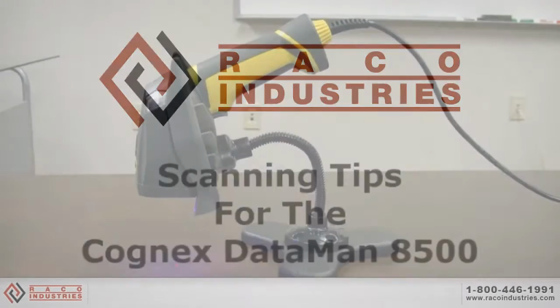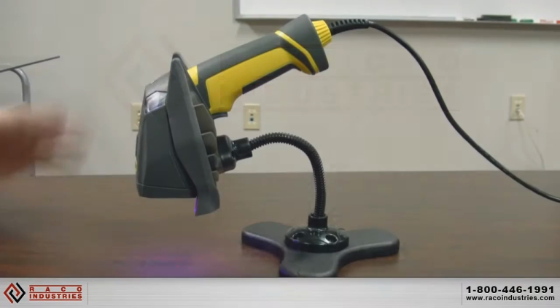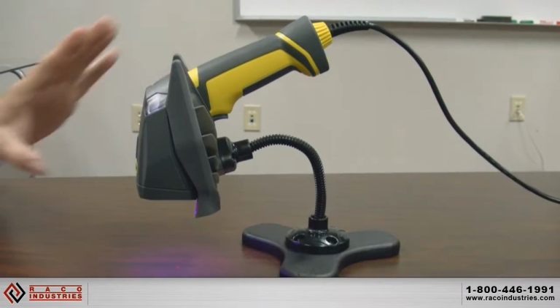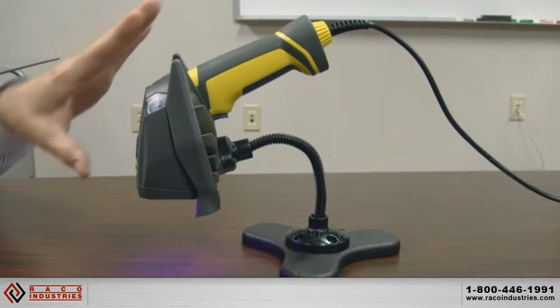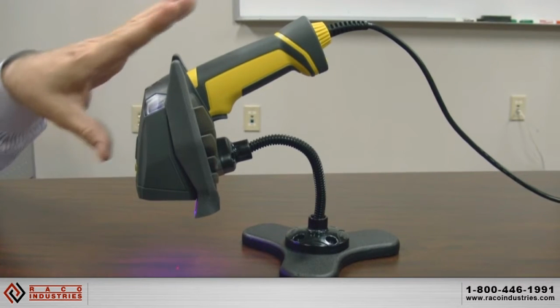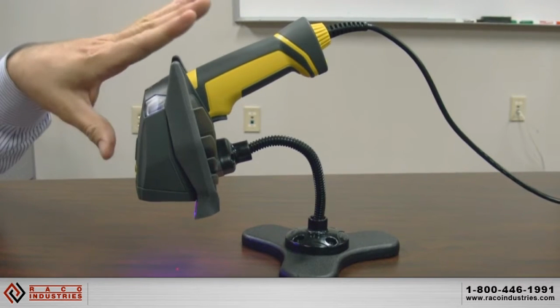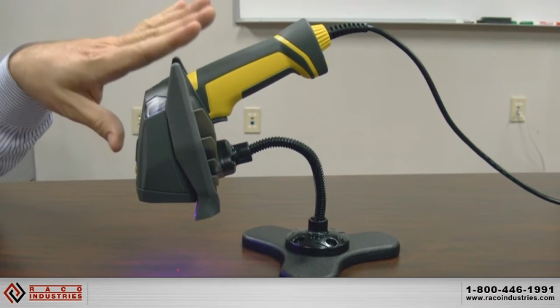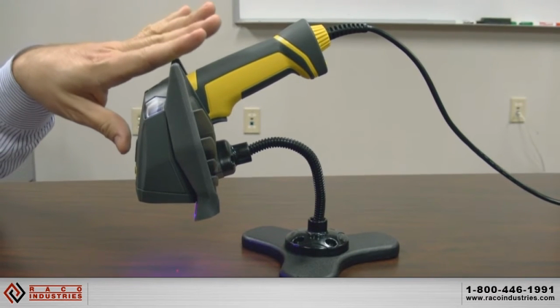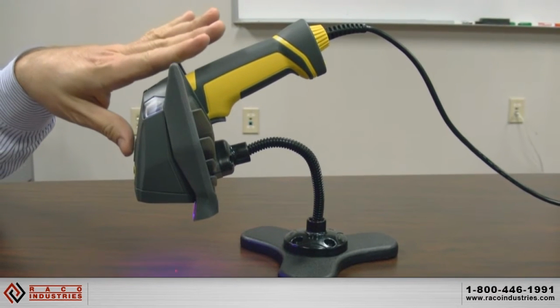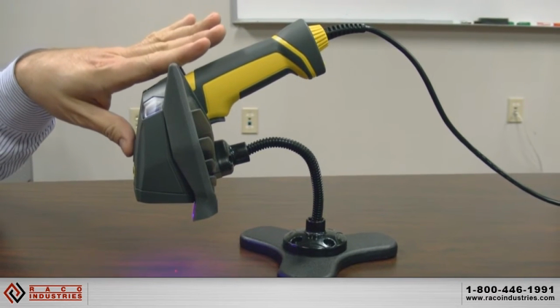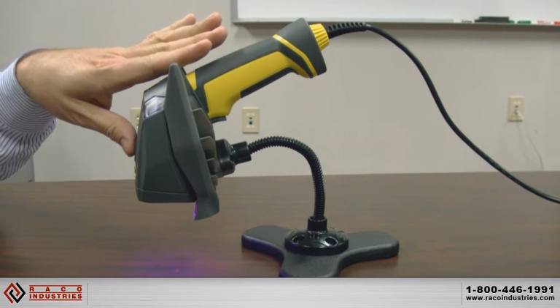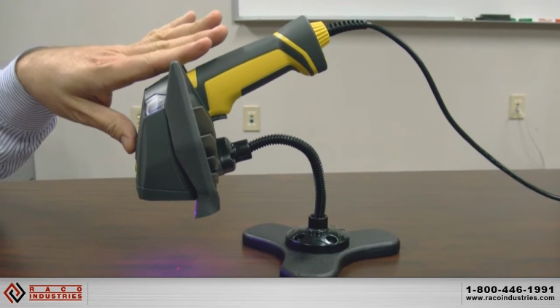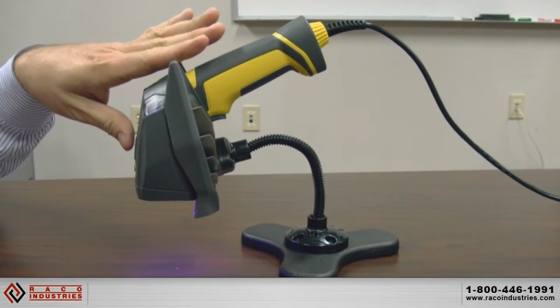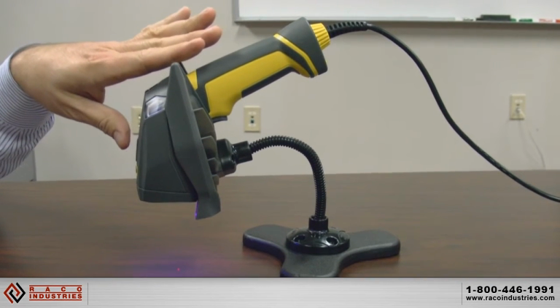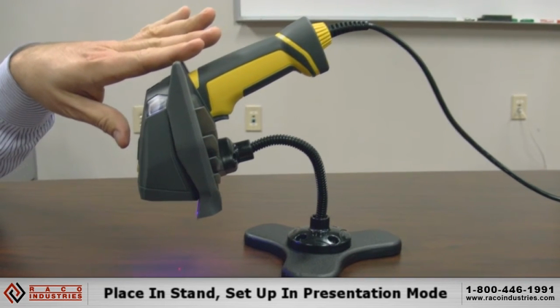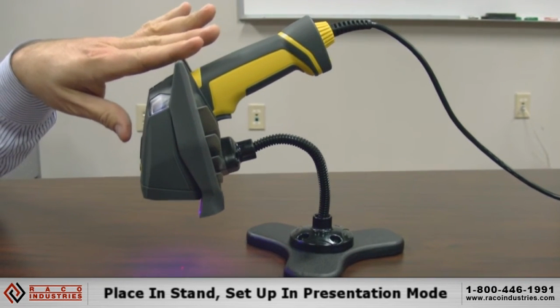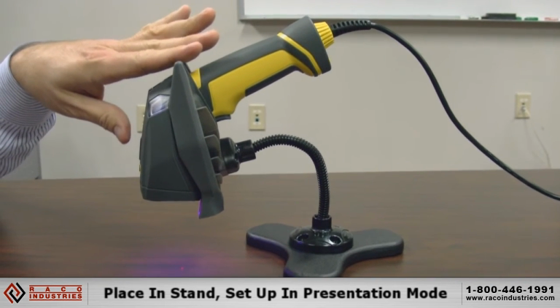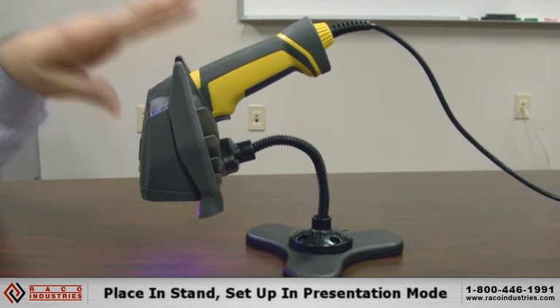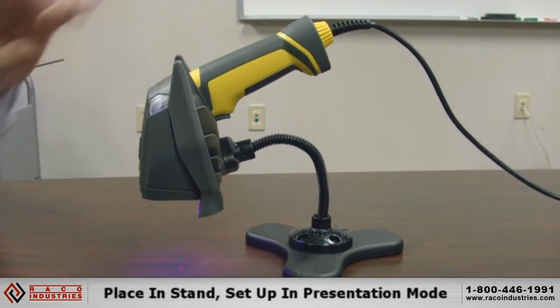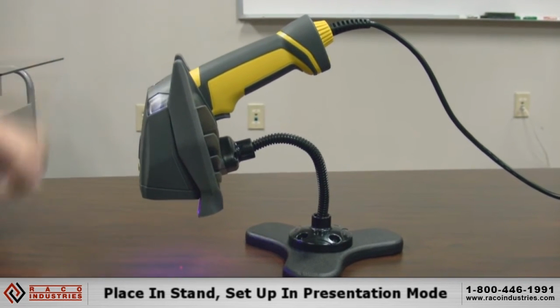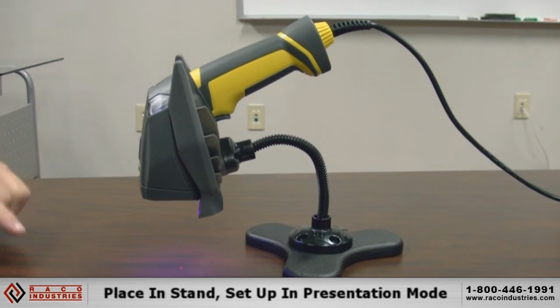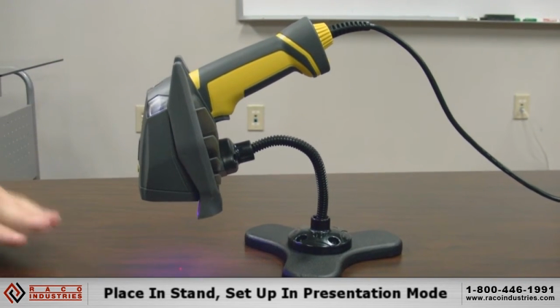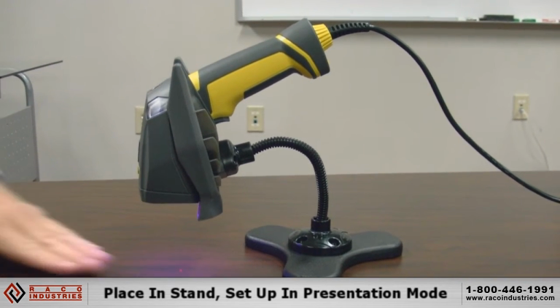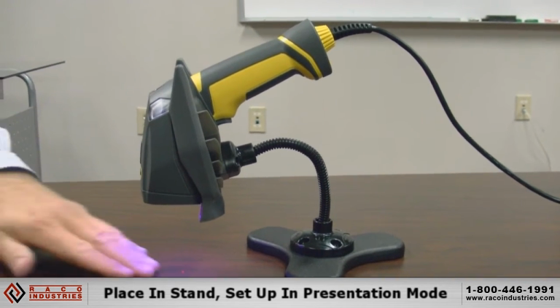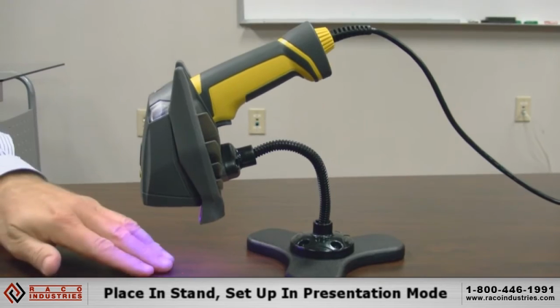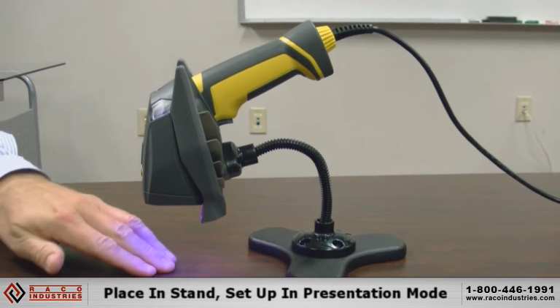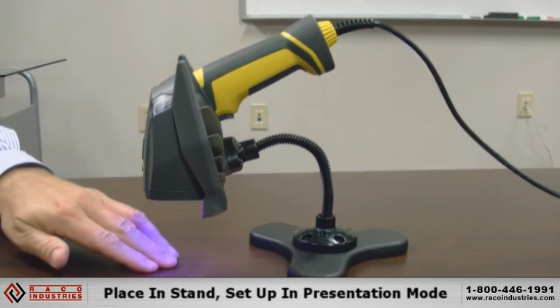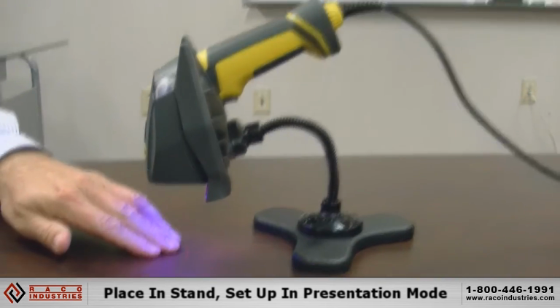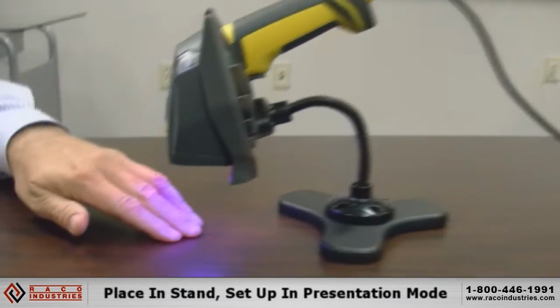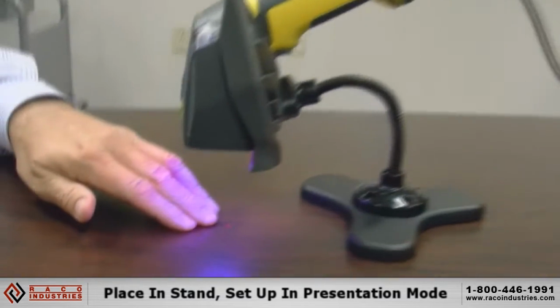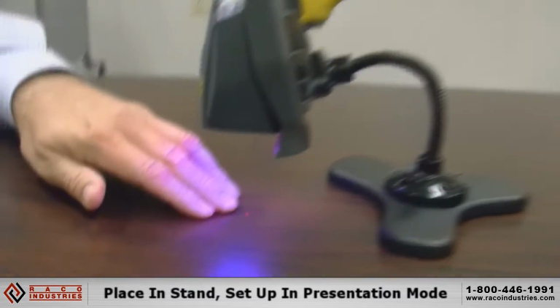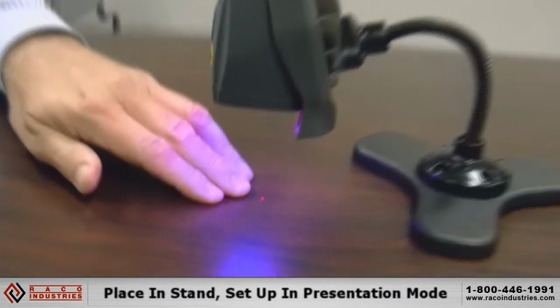This is a Cognix Dataman 8500. It's set up in presentation mode and it's cycling through the lights.